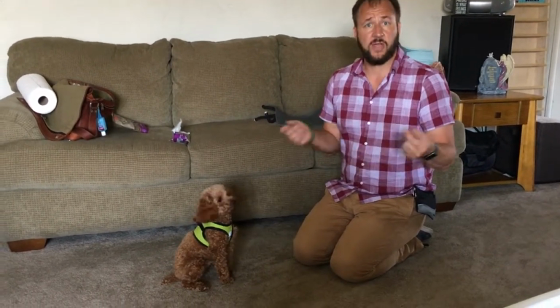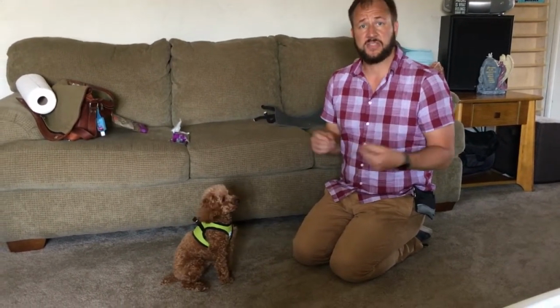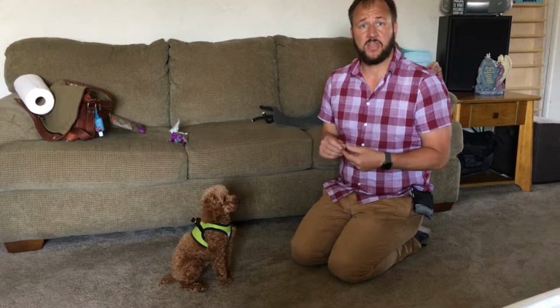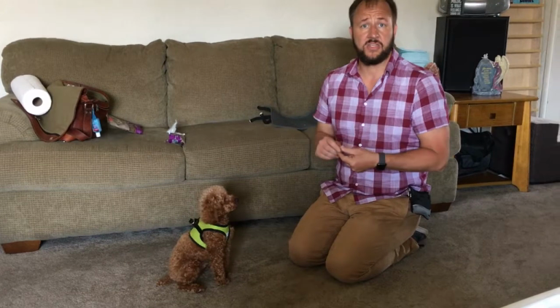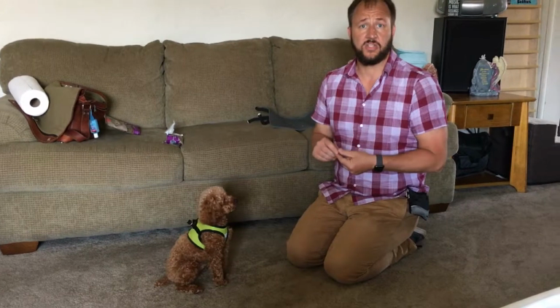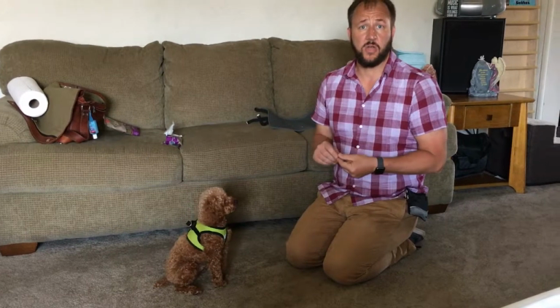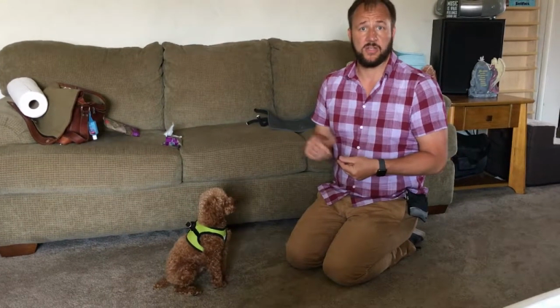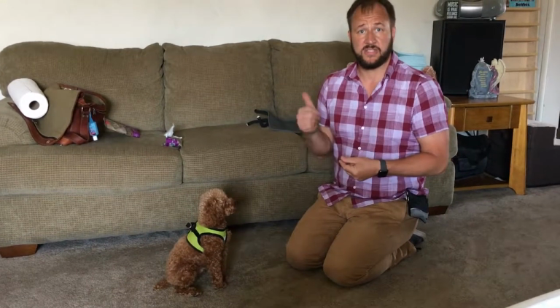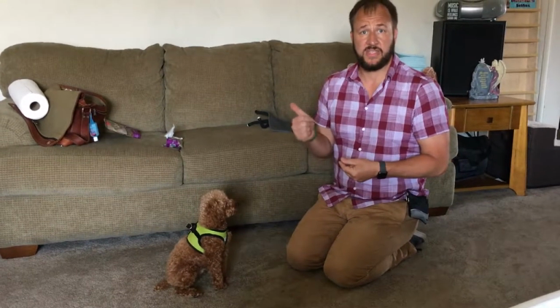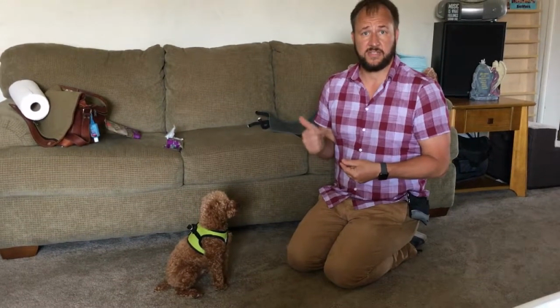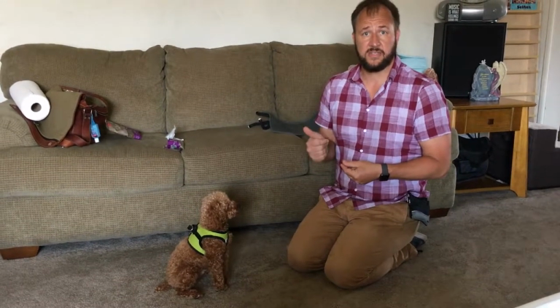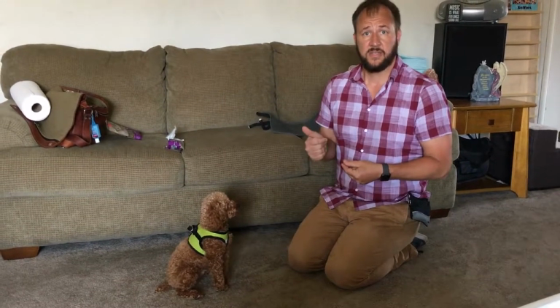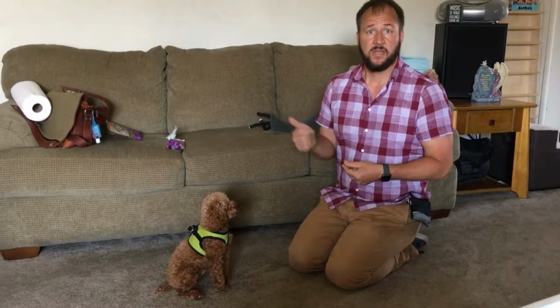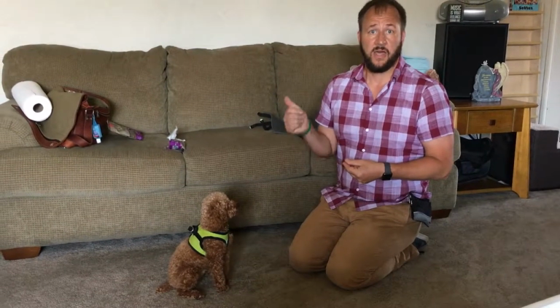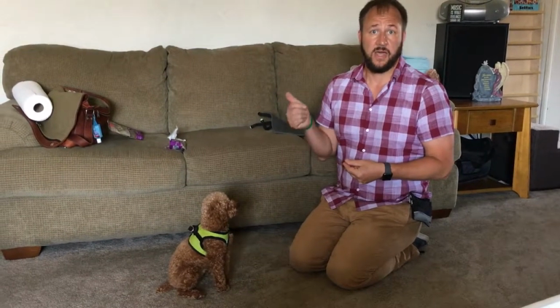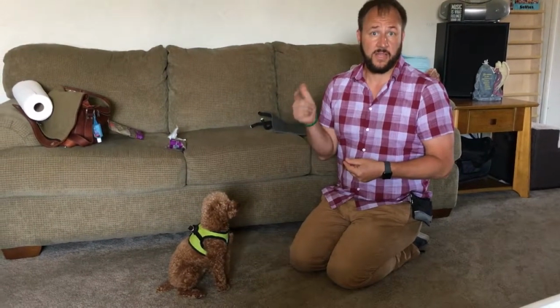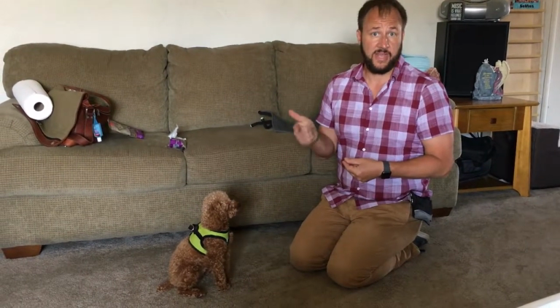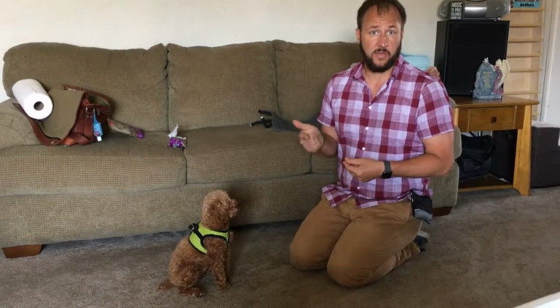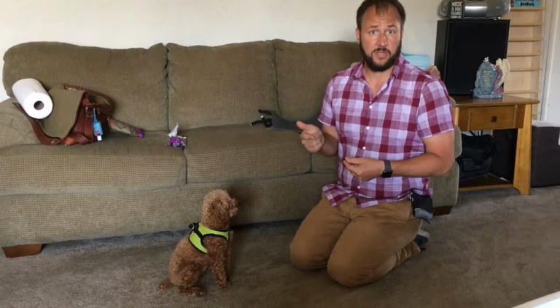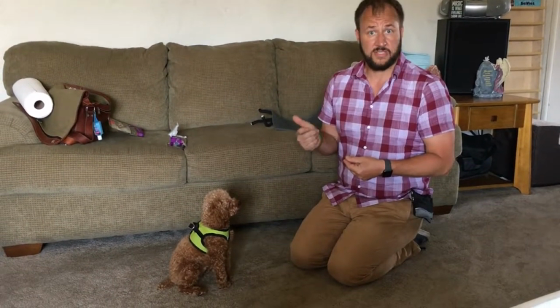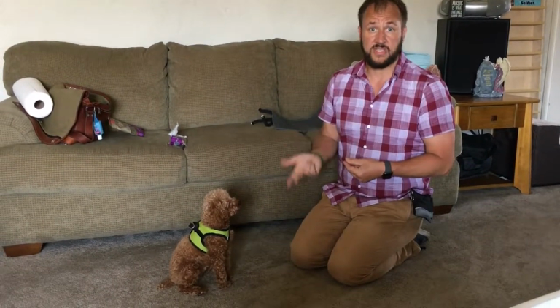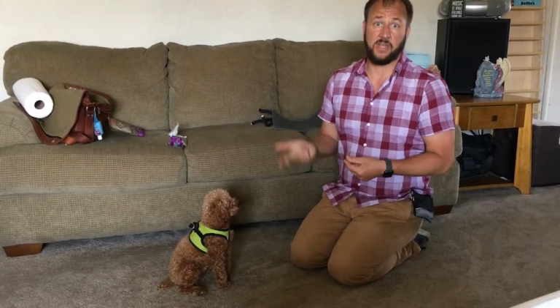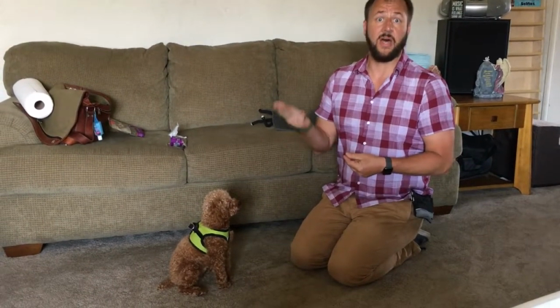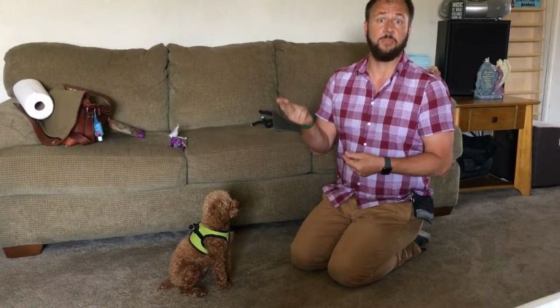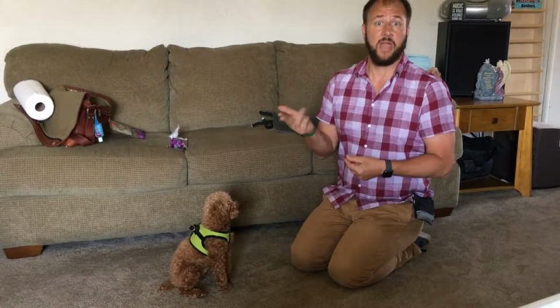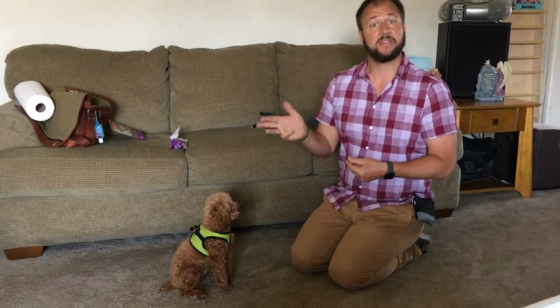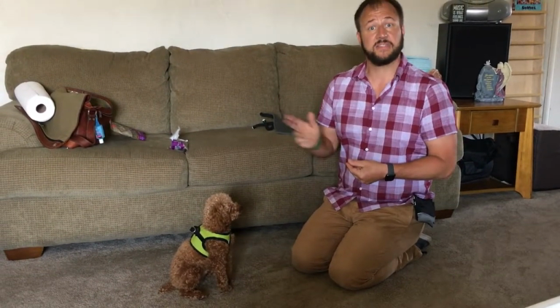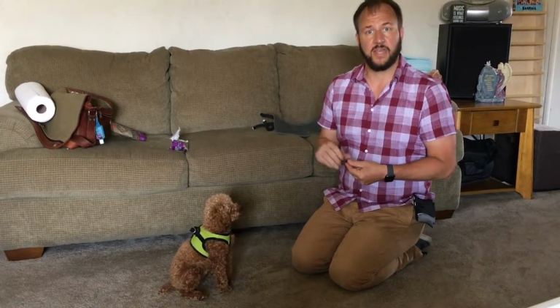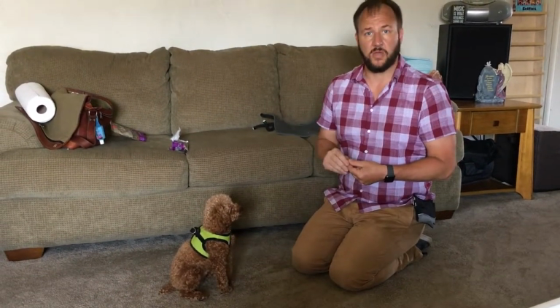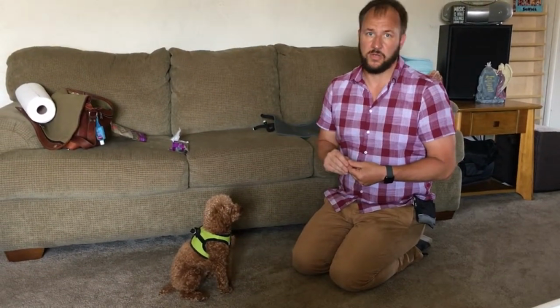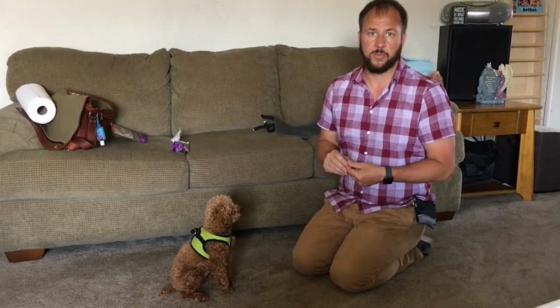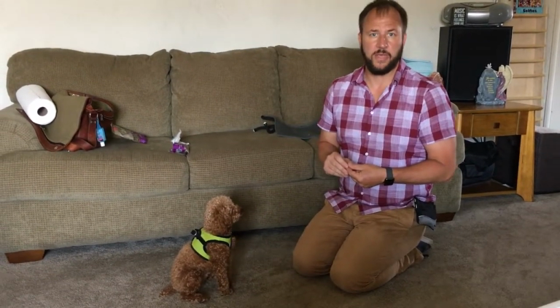So that's how you can teach your dog to sit, lay down, sit up, and stand on command.